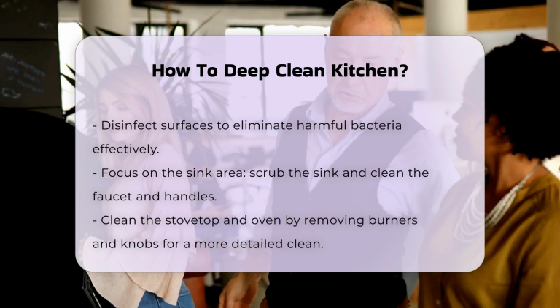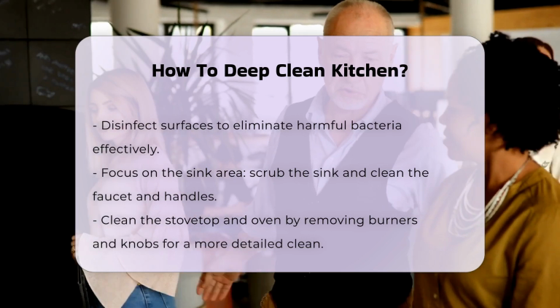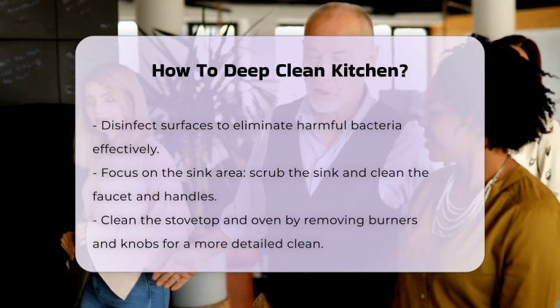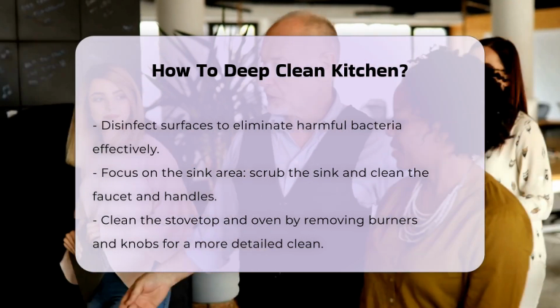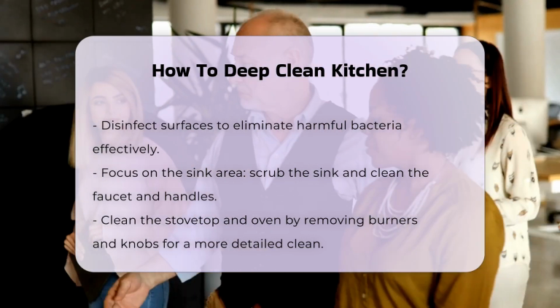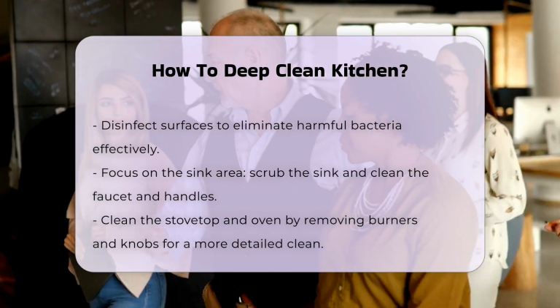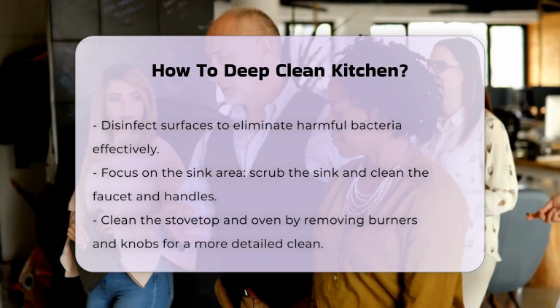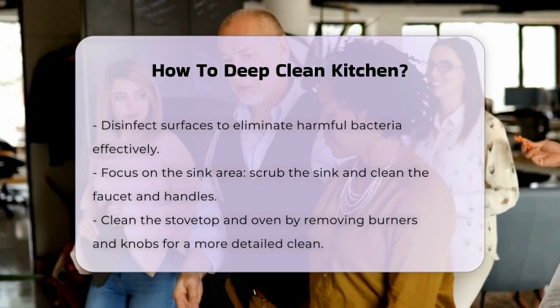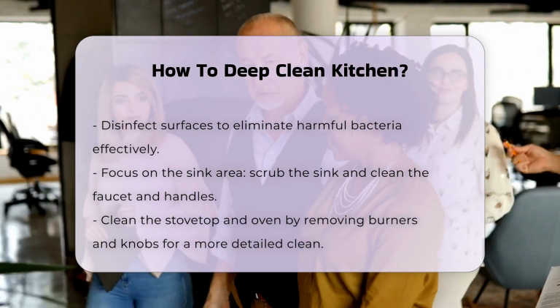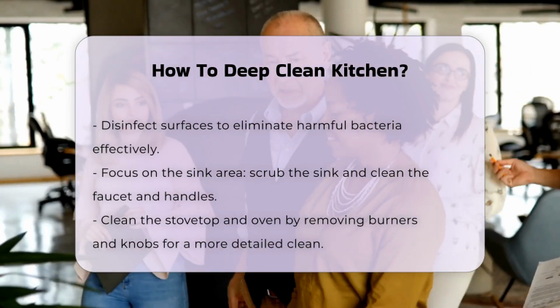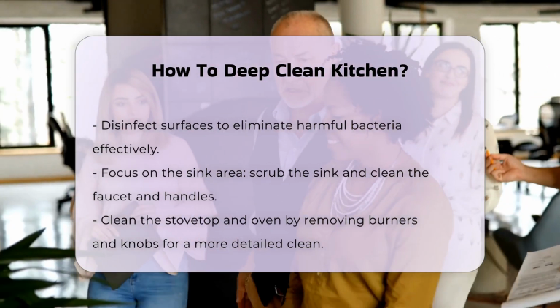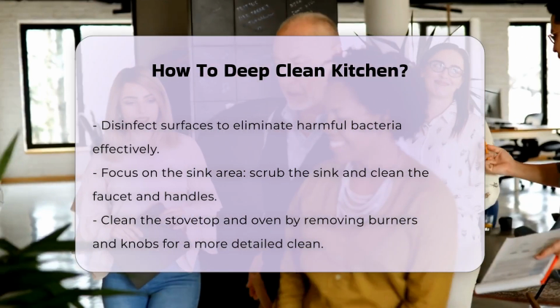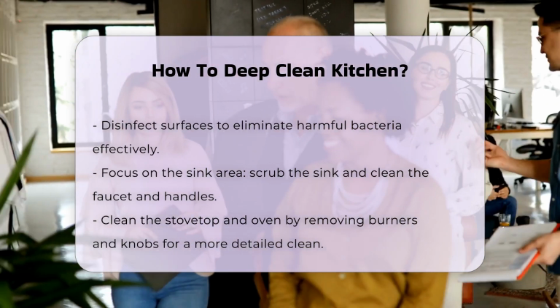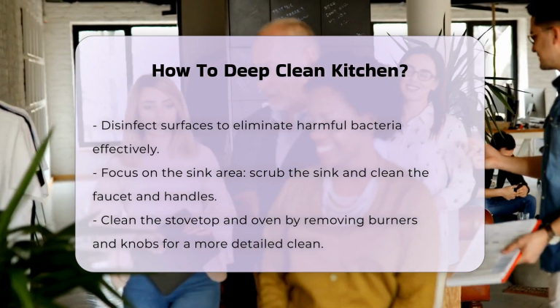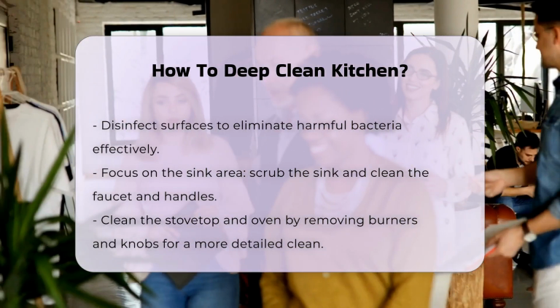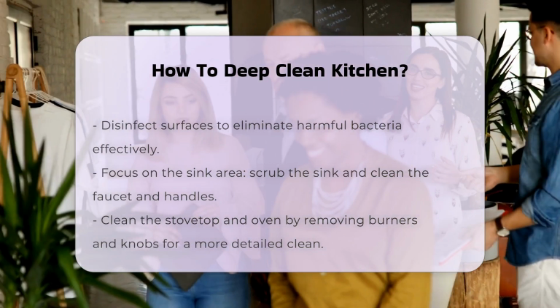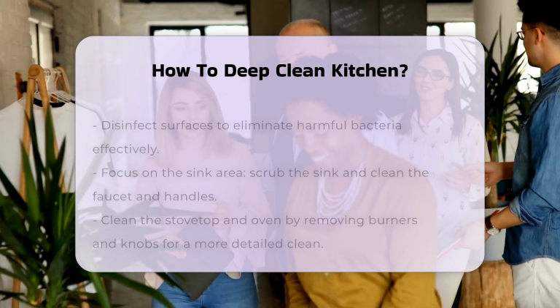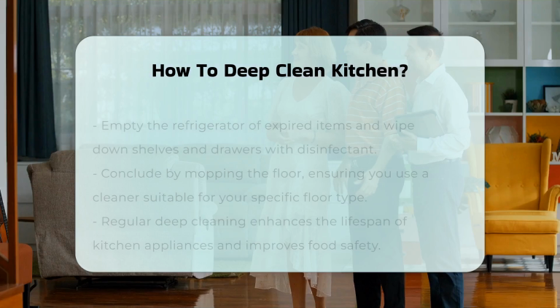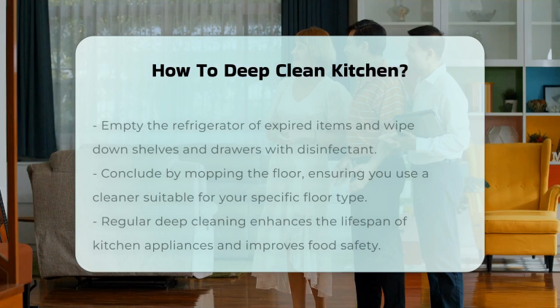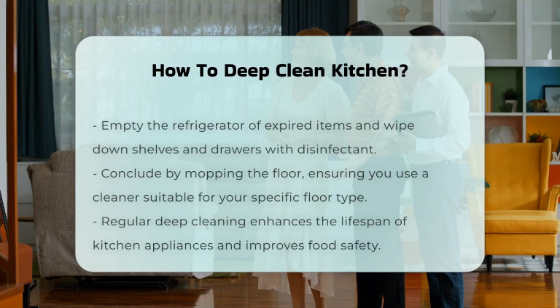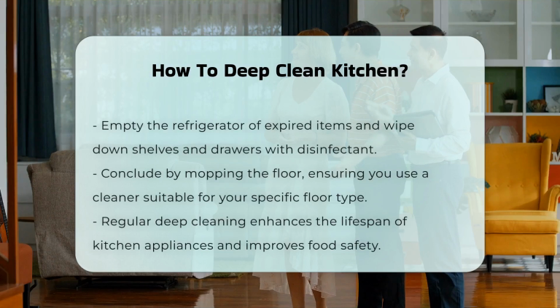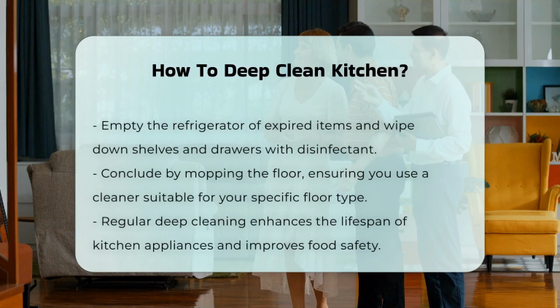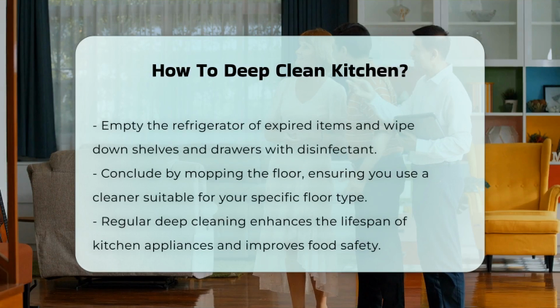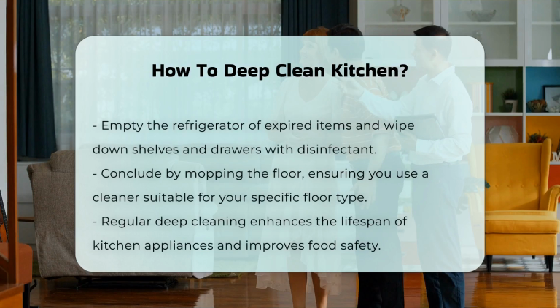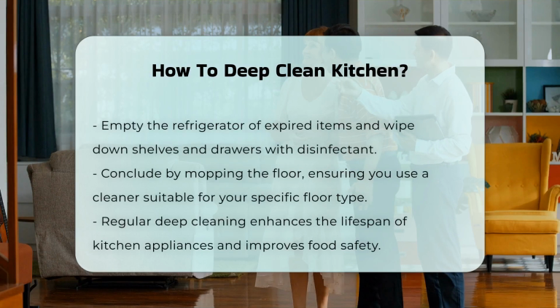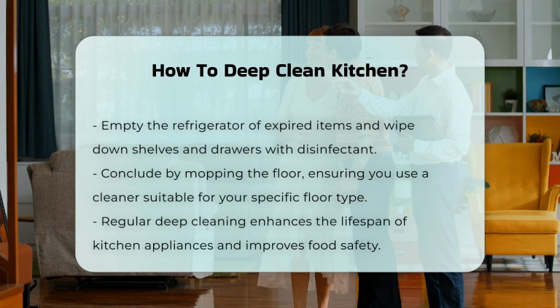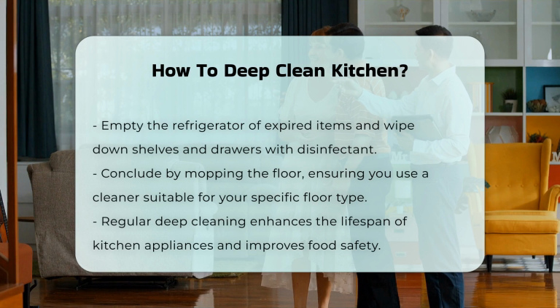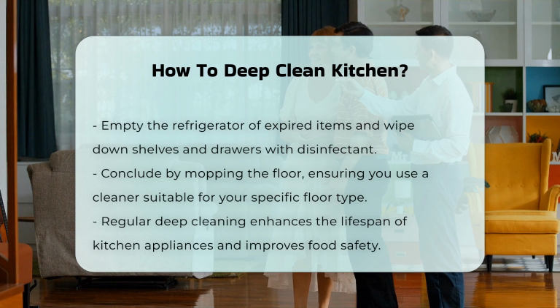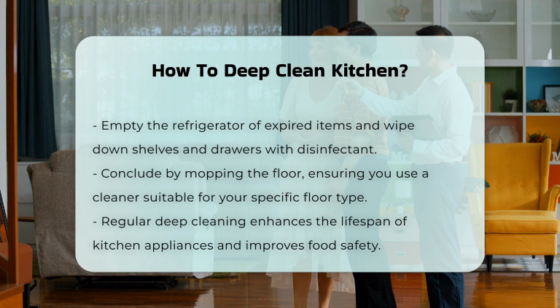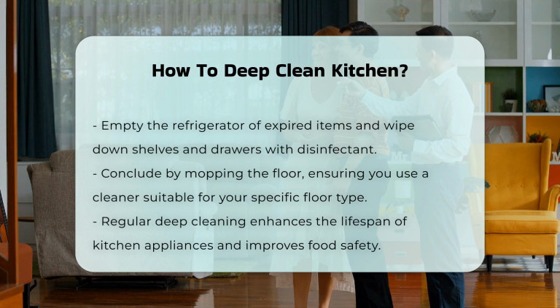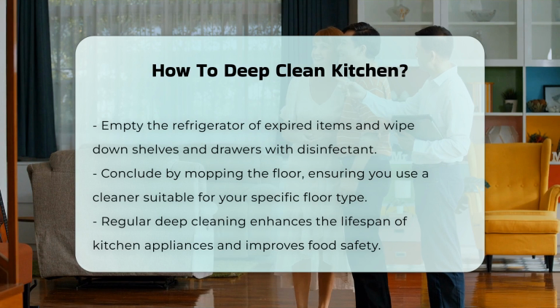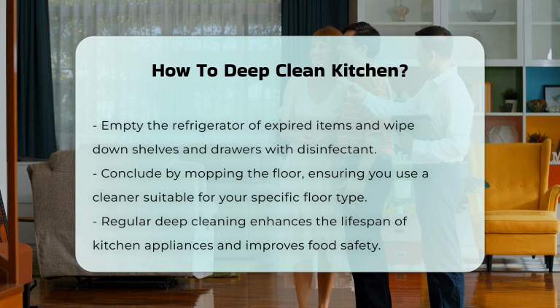Empty the refrigerator and discard expired items. Wipe down shelves and drawers with a disinfectant.